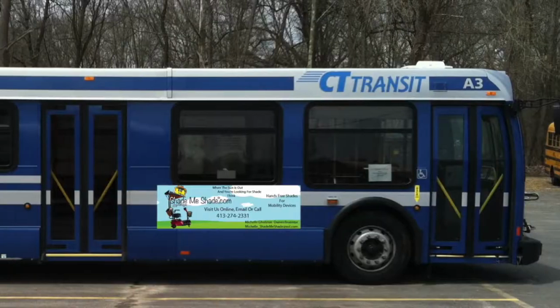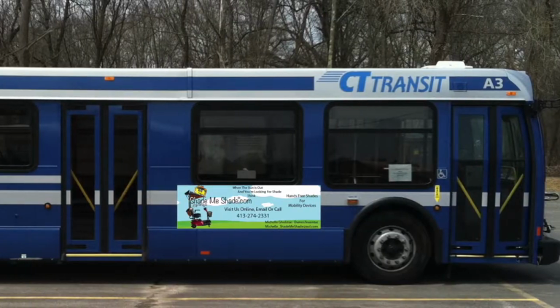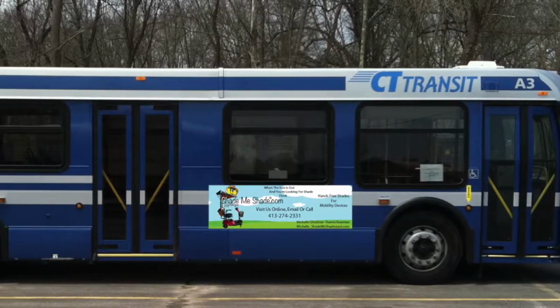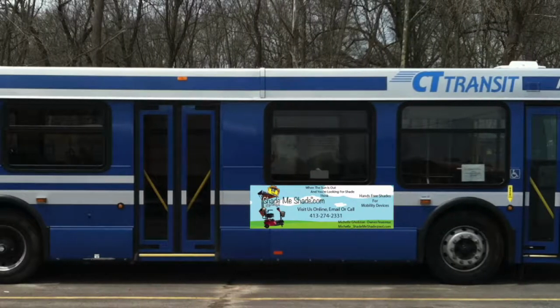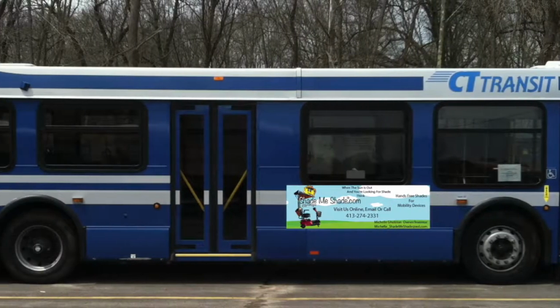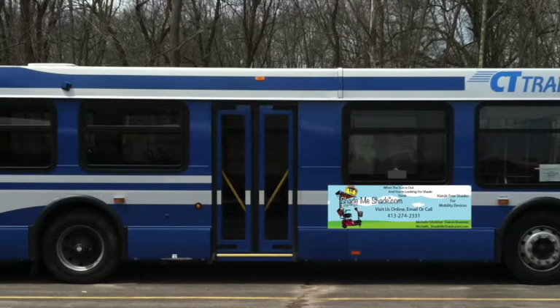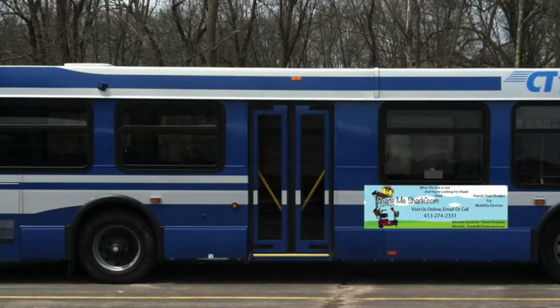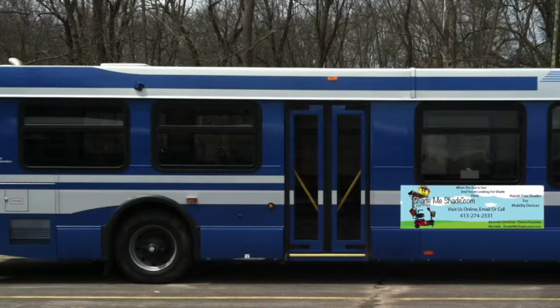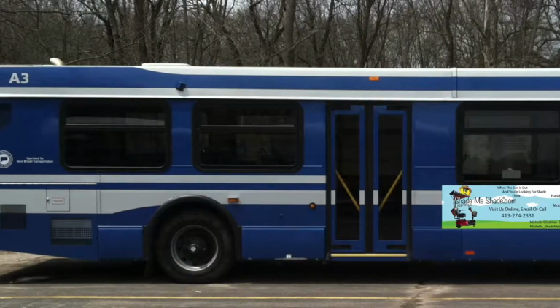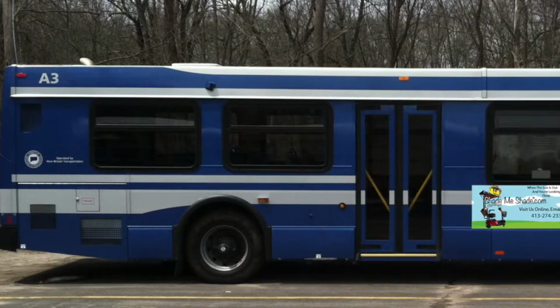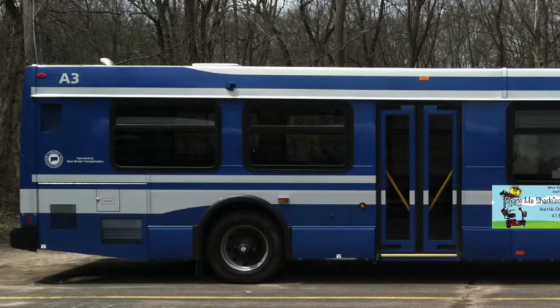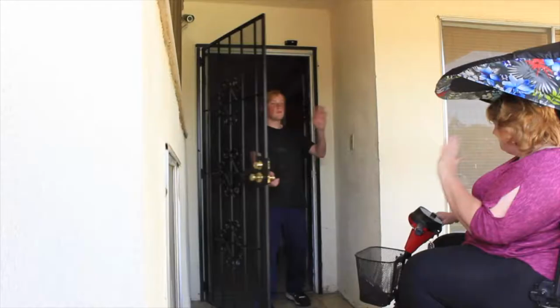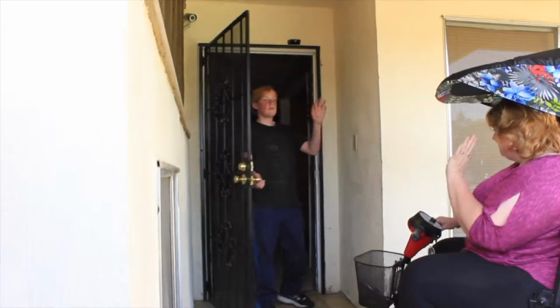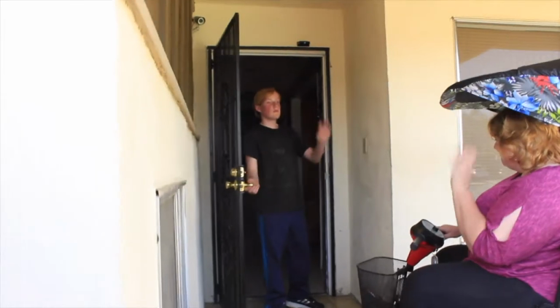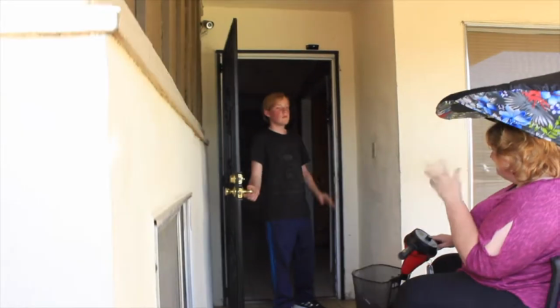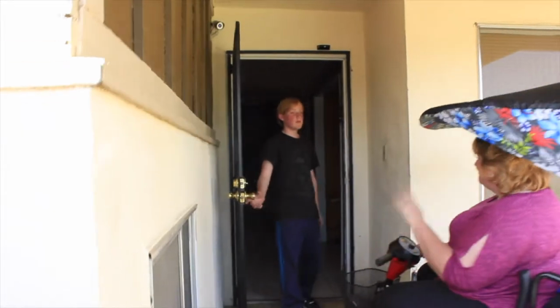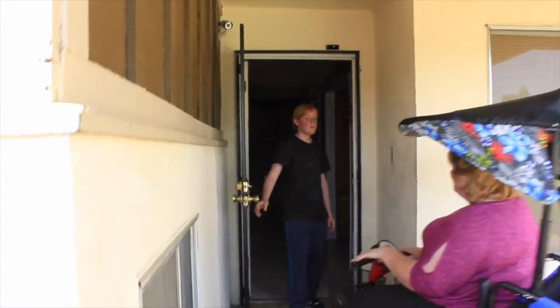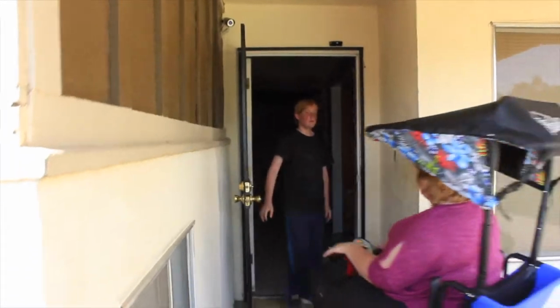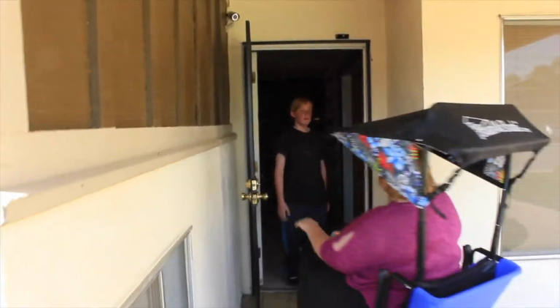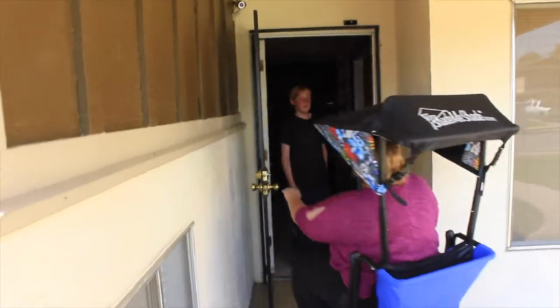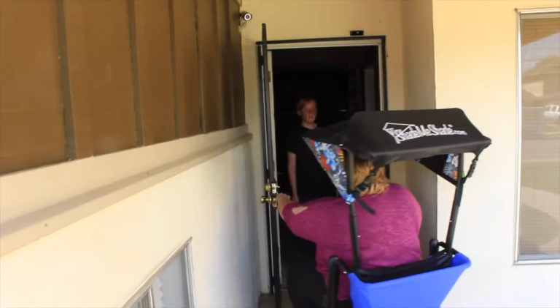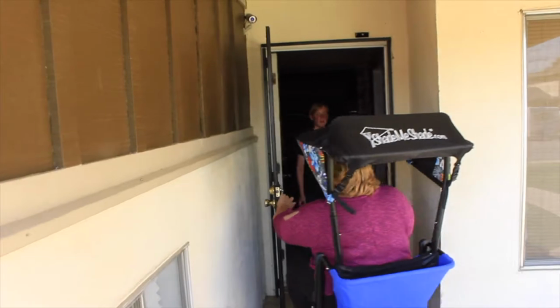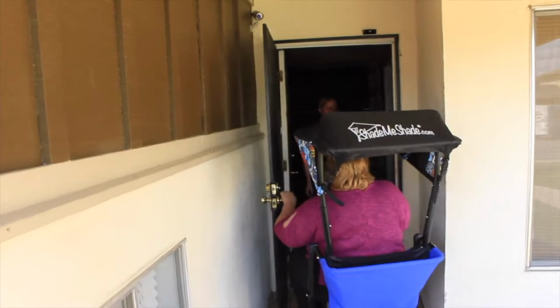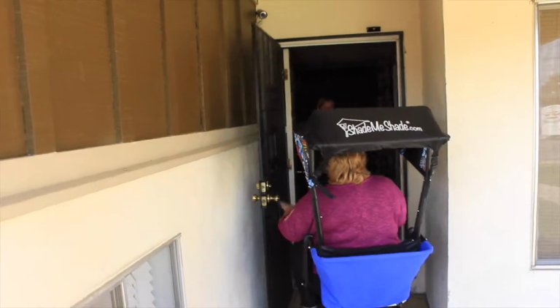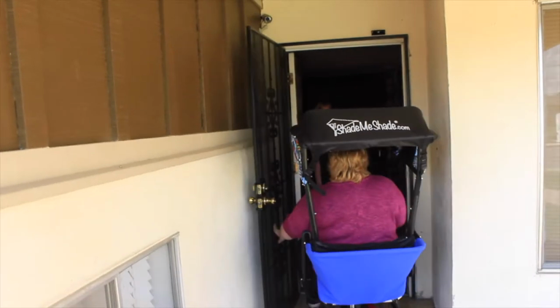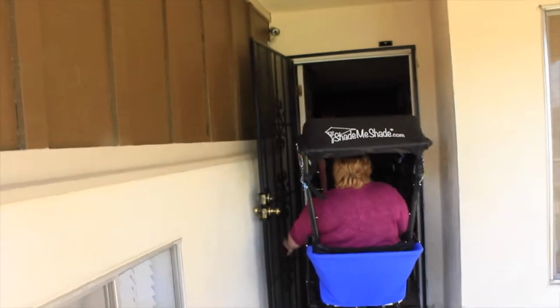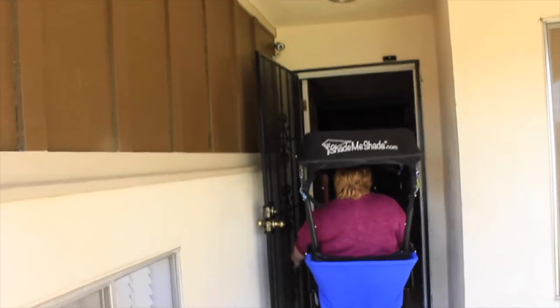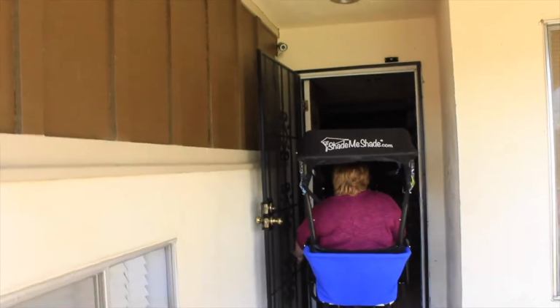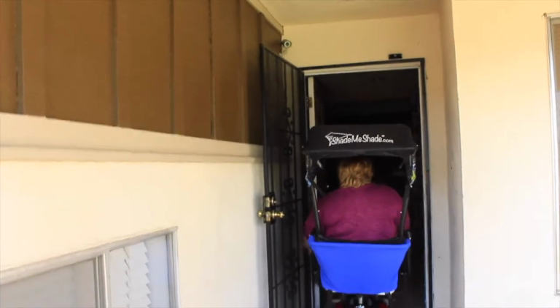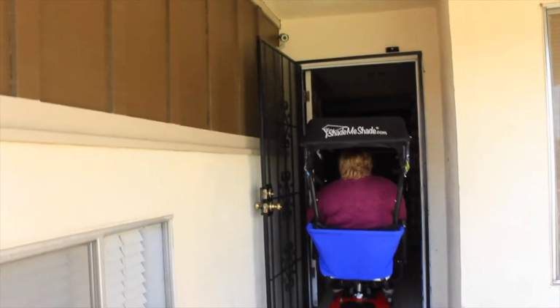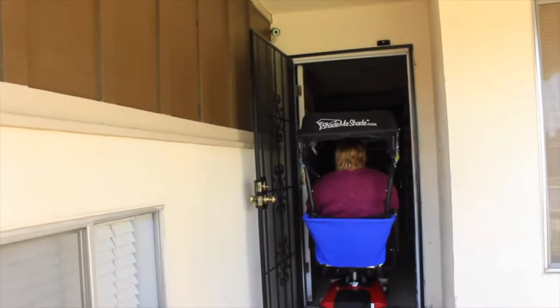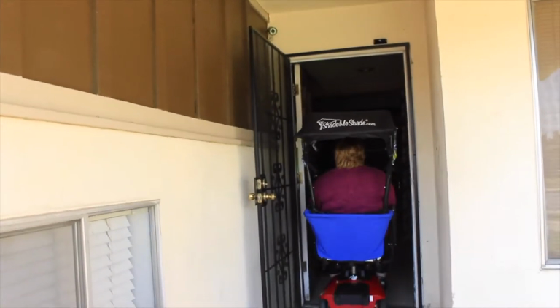Some mobility users ride the bus — no worries. Shade Me Shade will go through bus and house doors just fine, so you don't have to take it off.